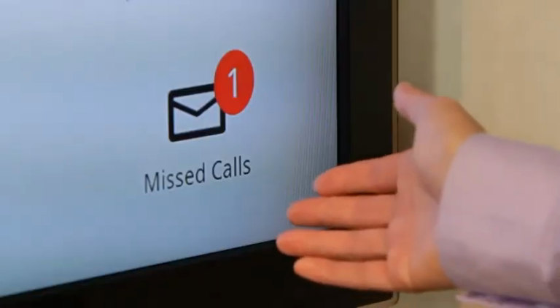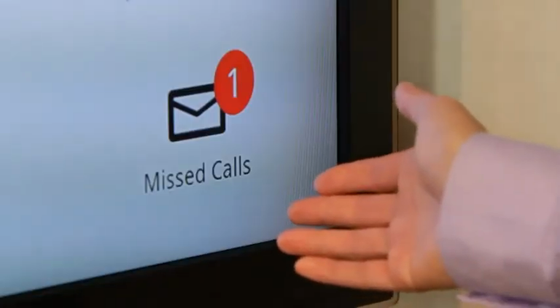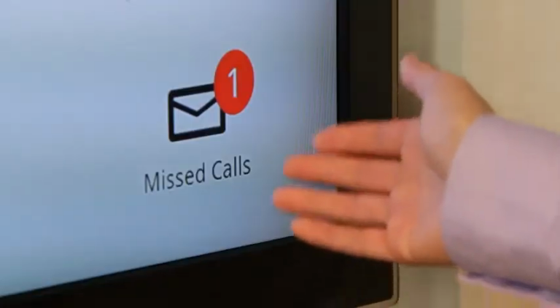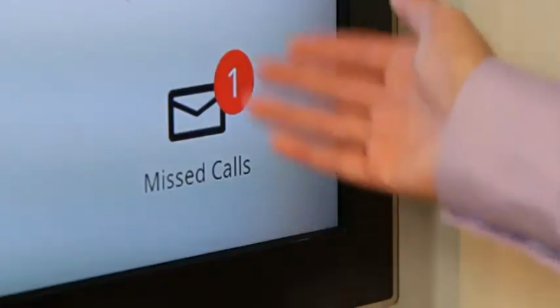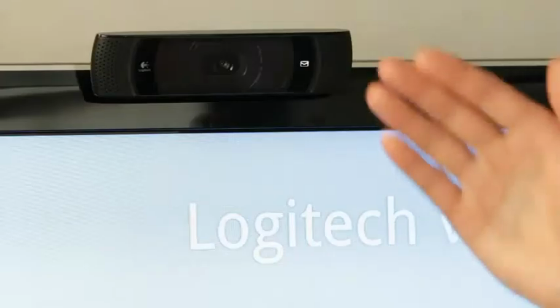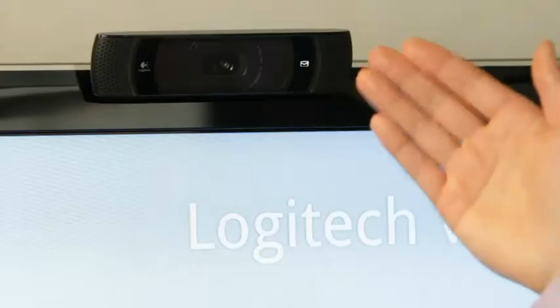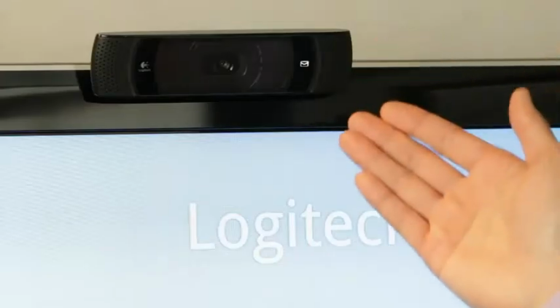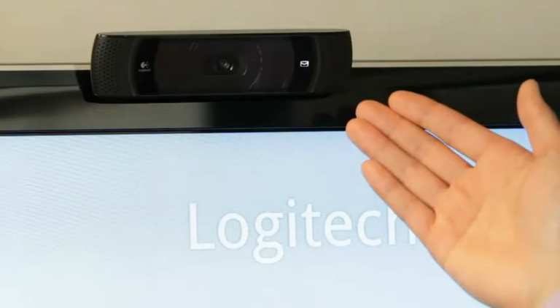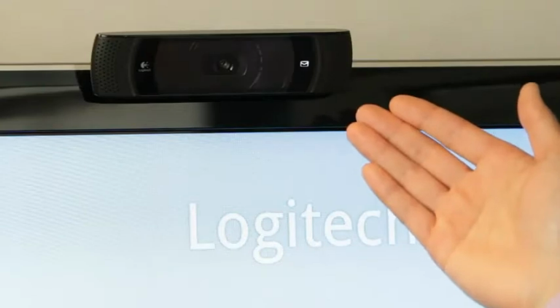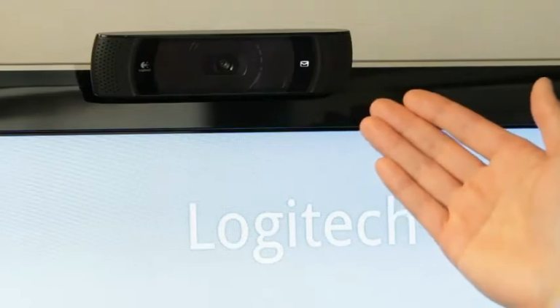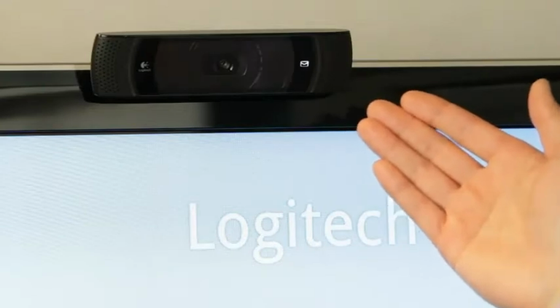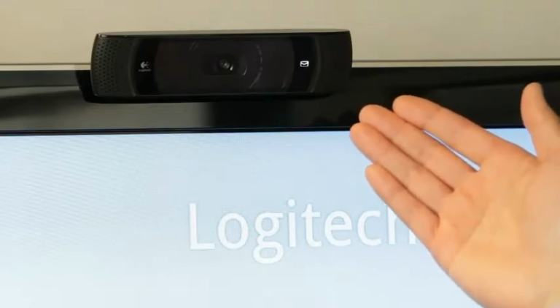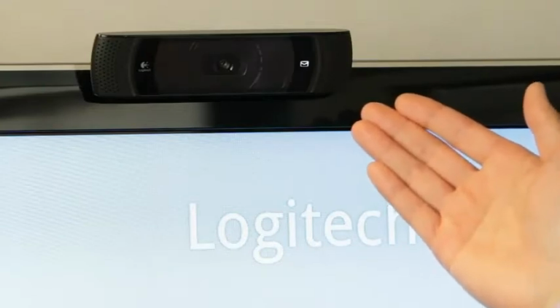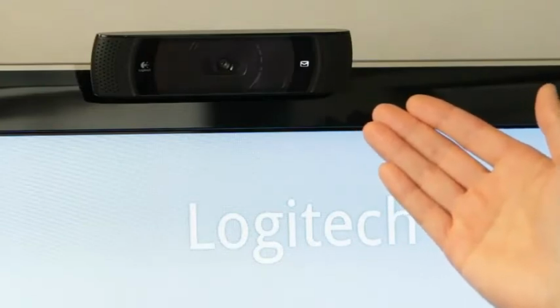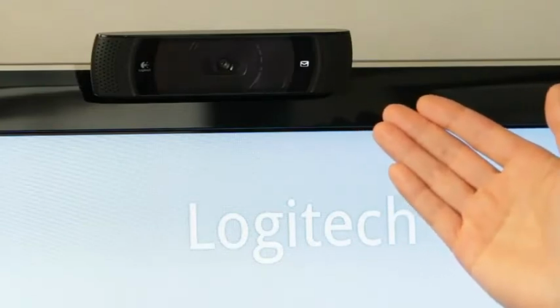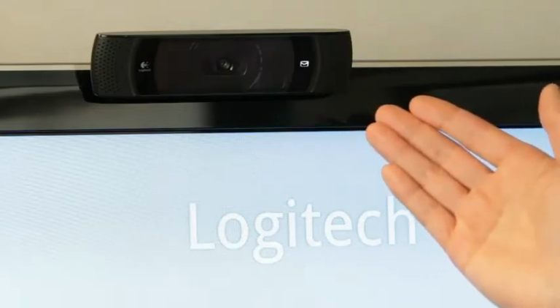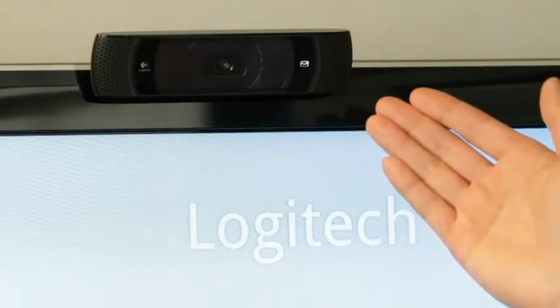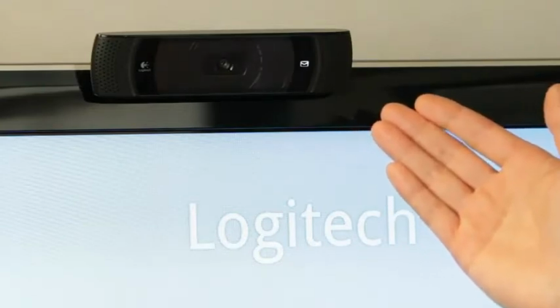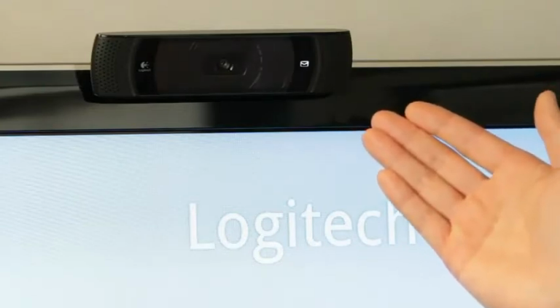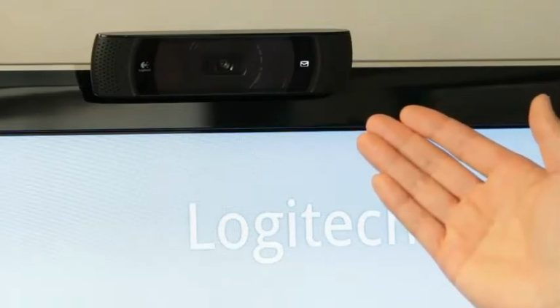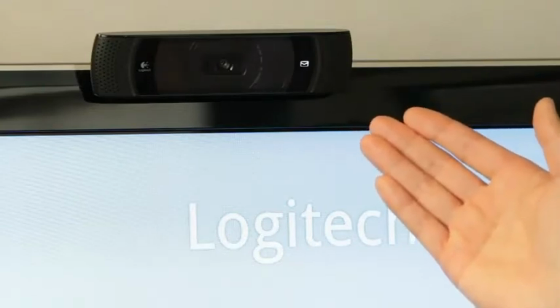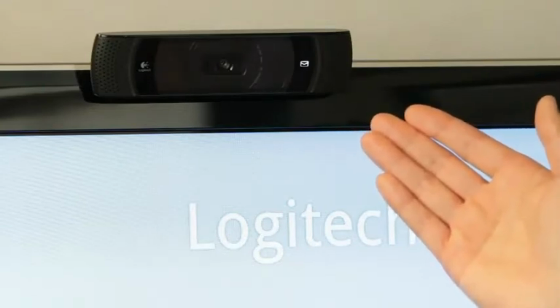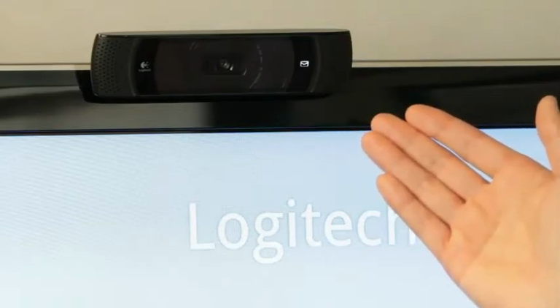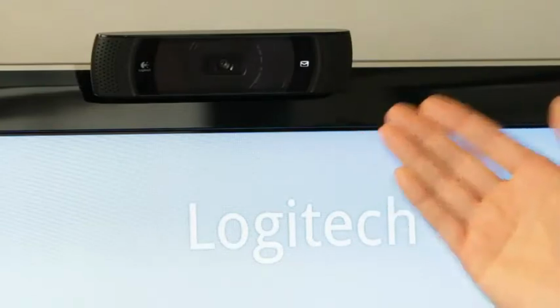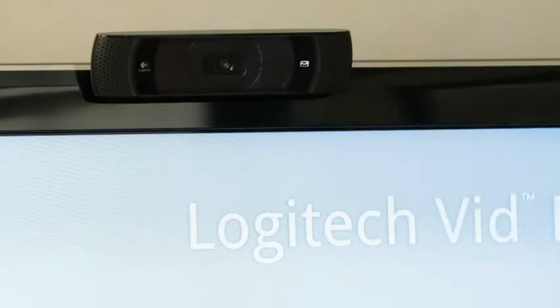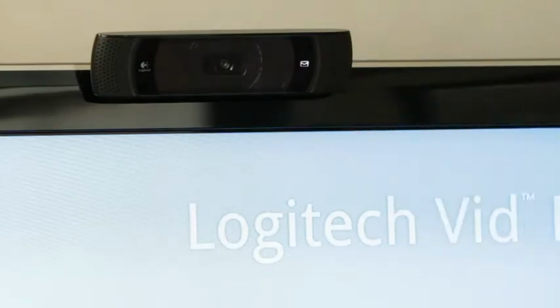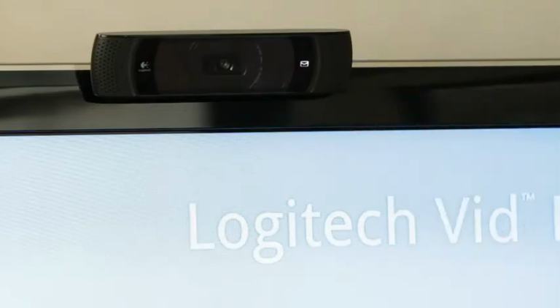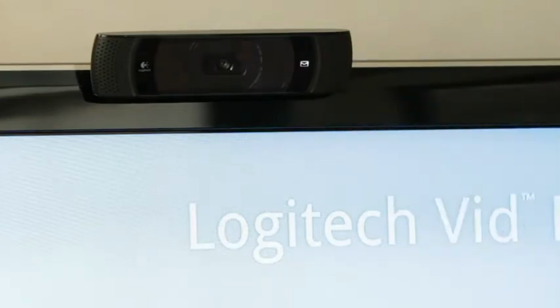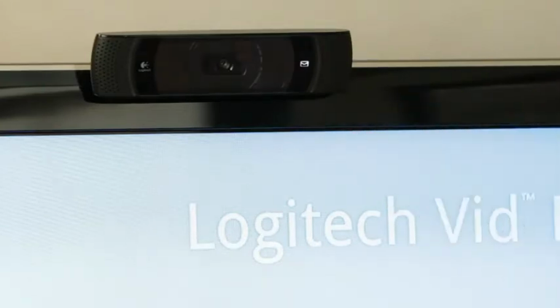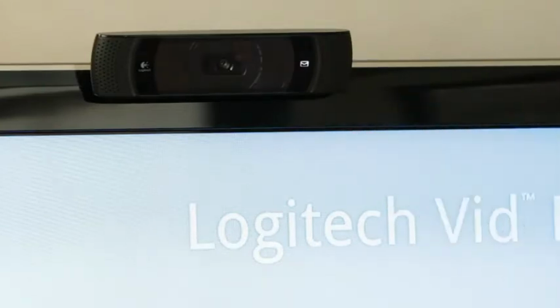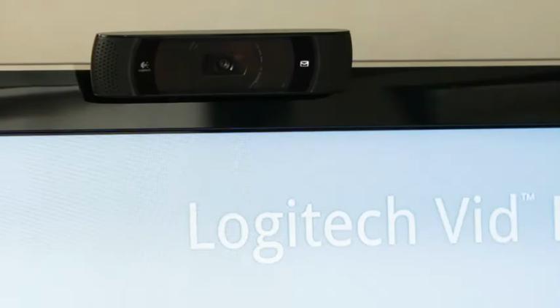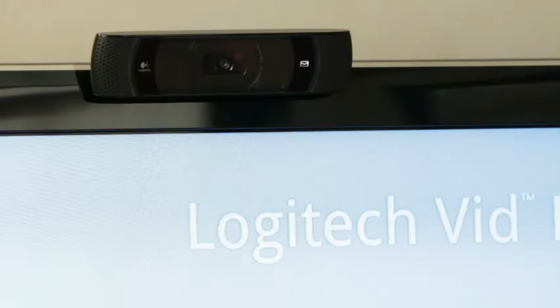In addition, the camera has an LED that lights up so that if your TV should be off, you would also know that you've missed a call while you were away.